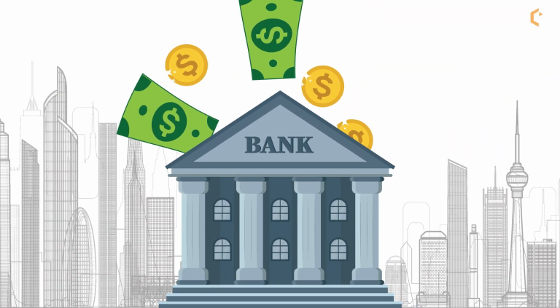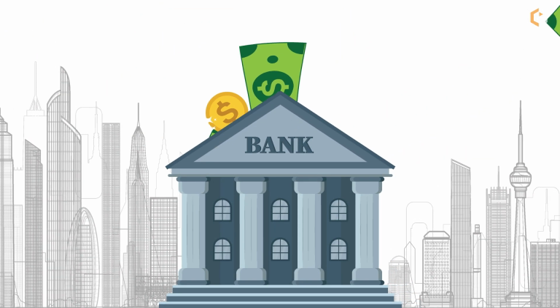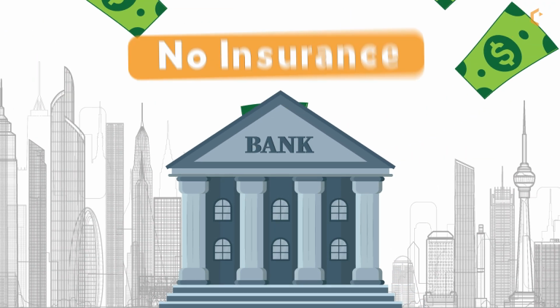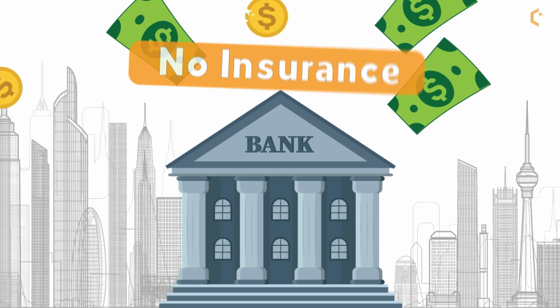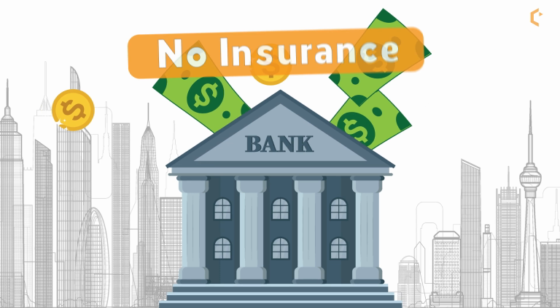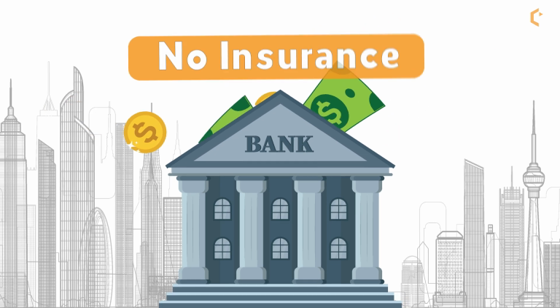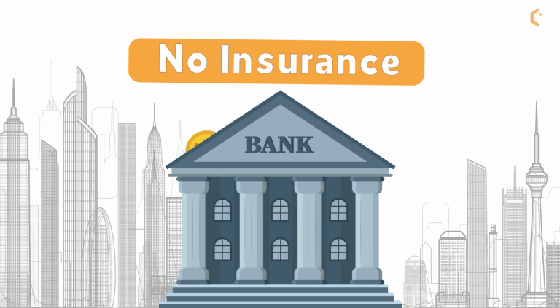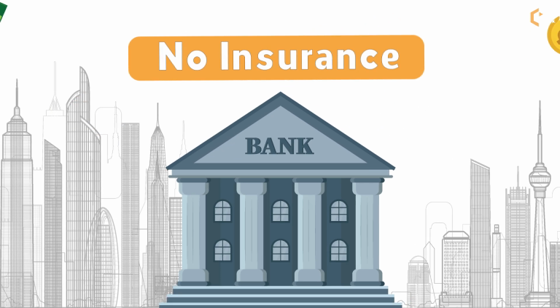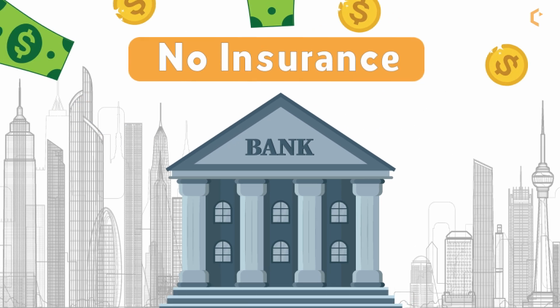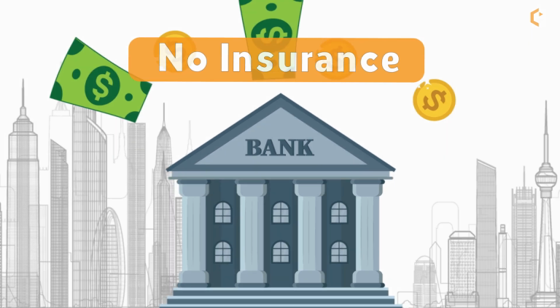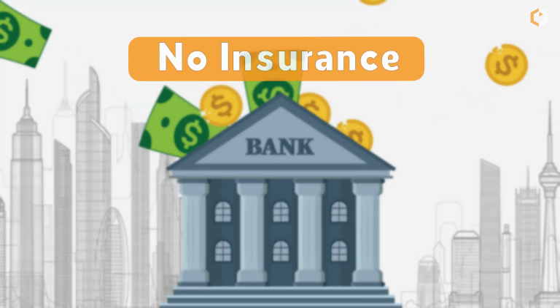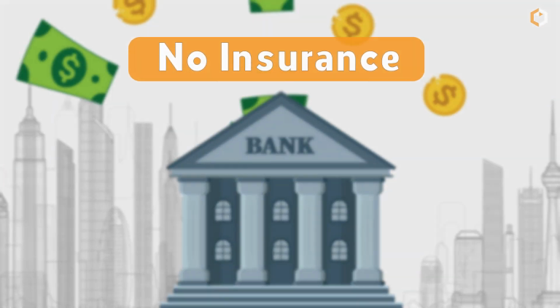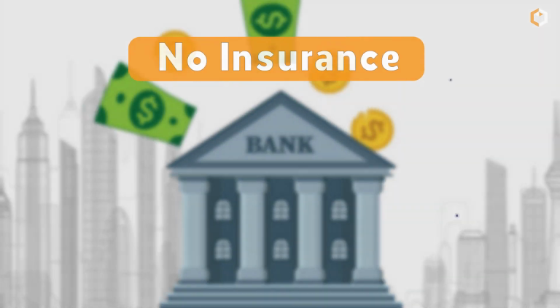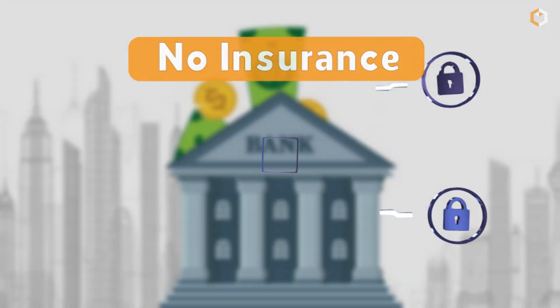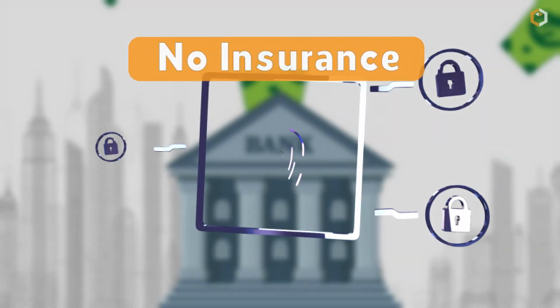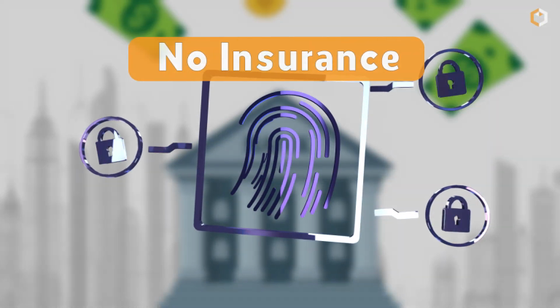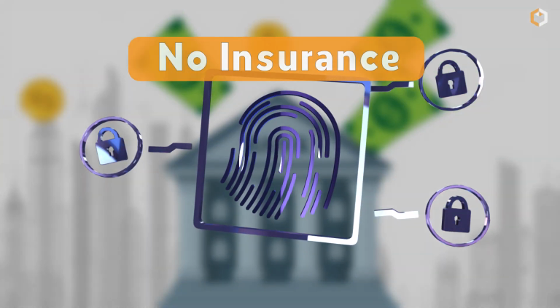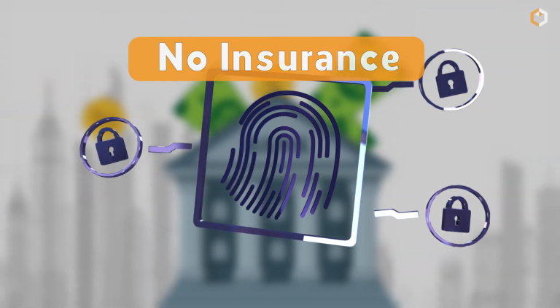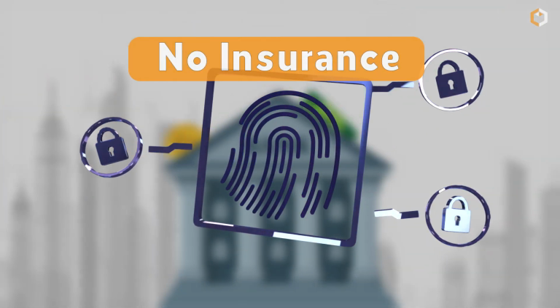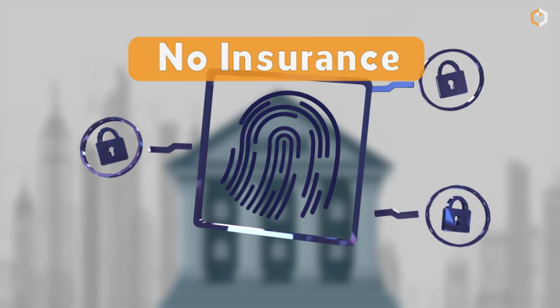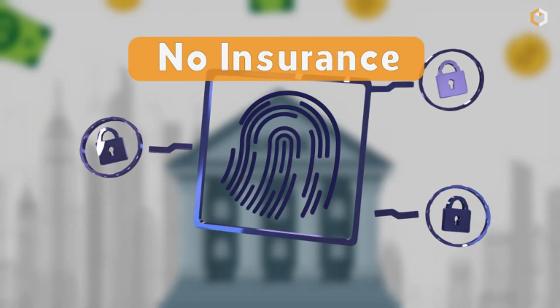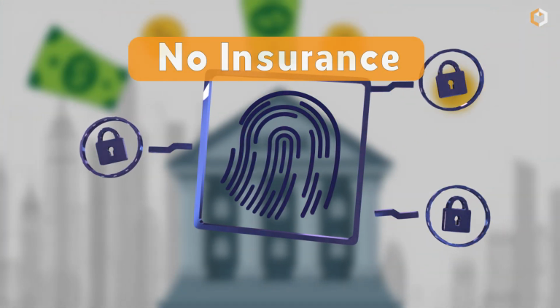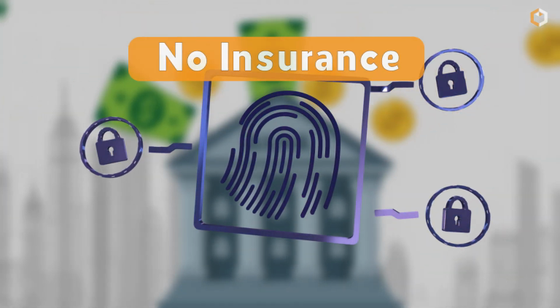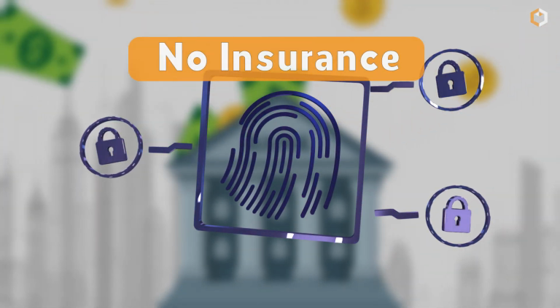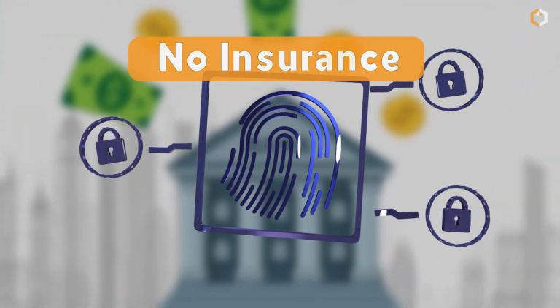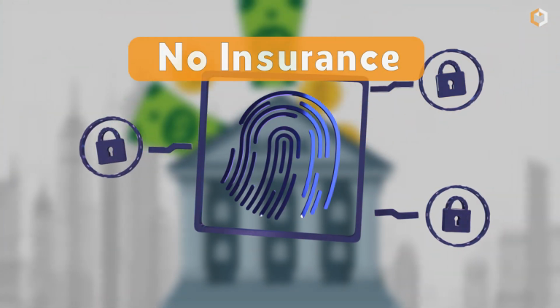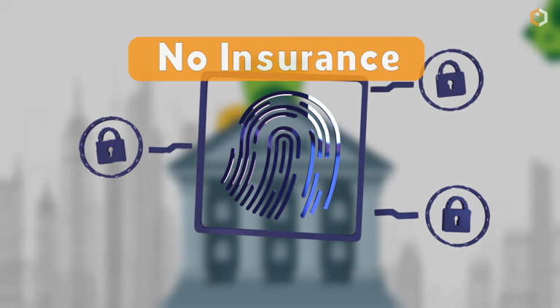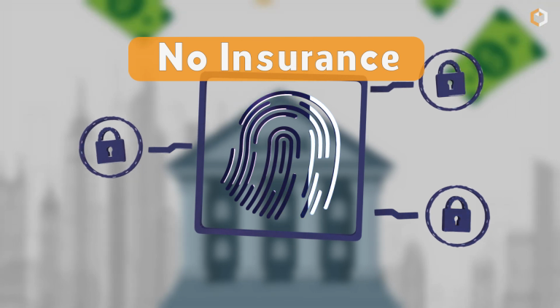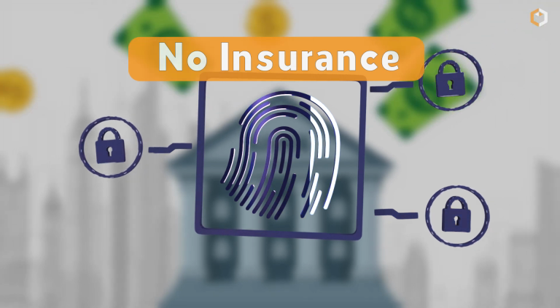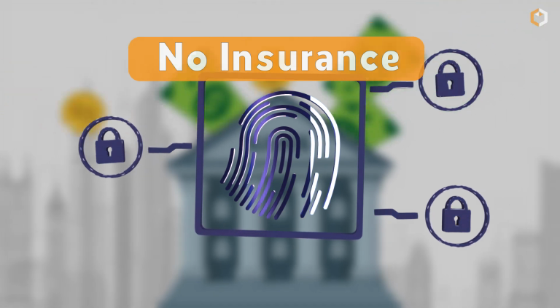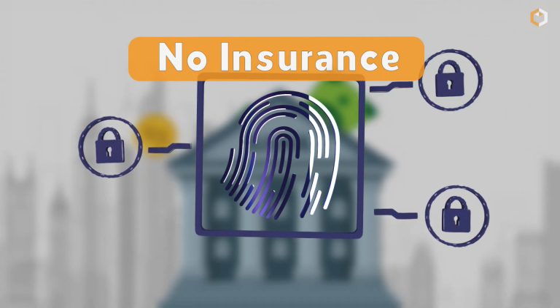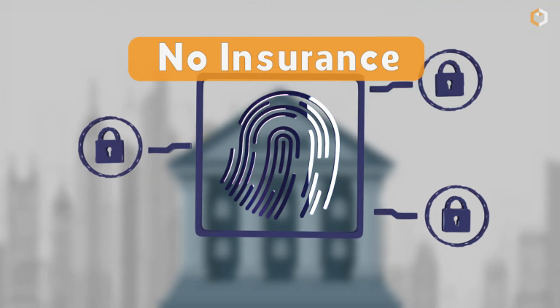Number two: your crypto, unlike the money you keep in a checking, savings, or credit card account in a traditional bank, isn't insured. So keep your crypto as safe as possible.